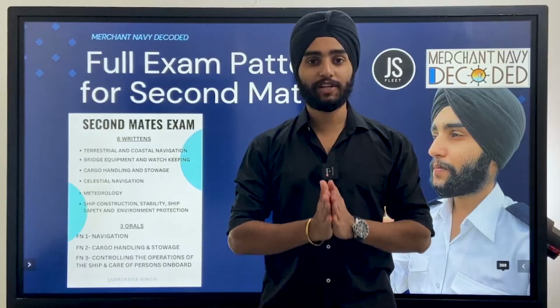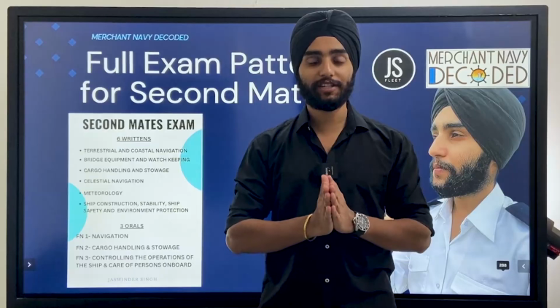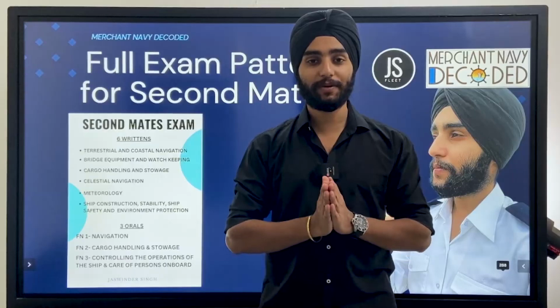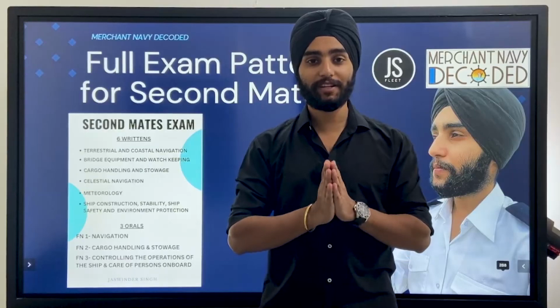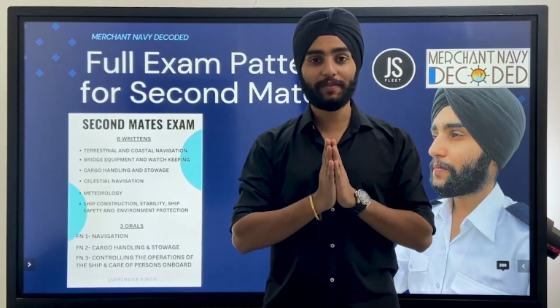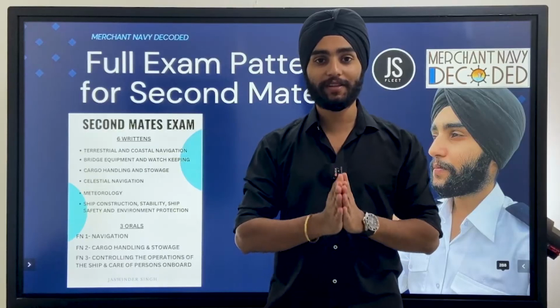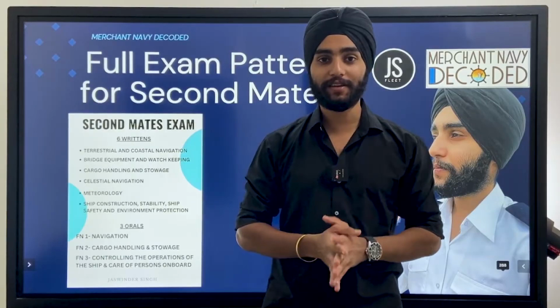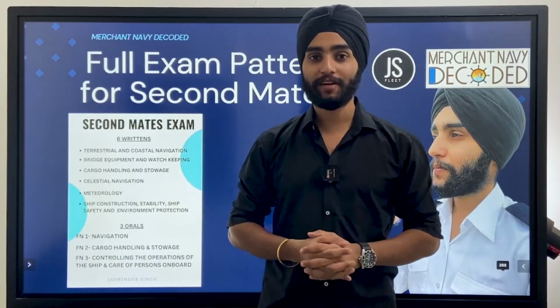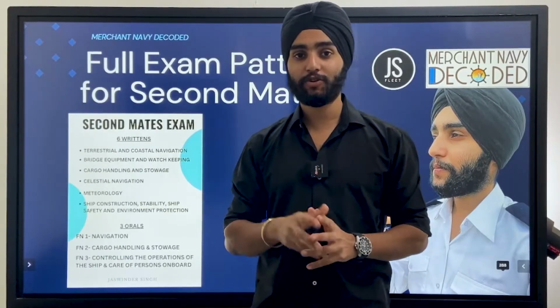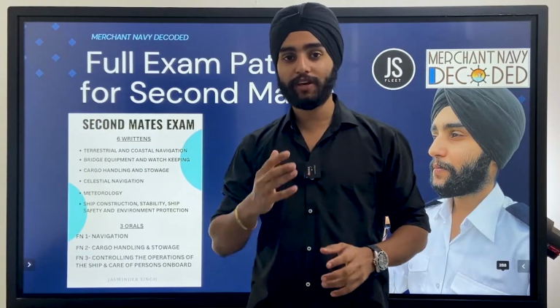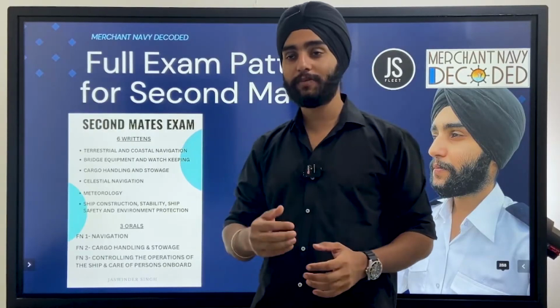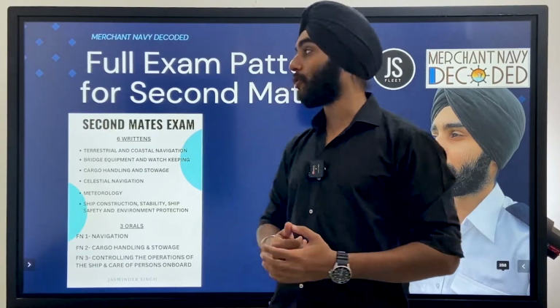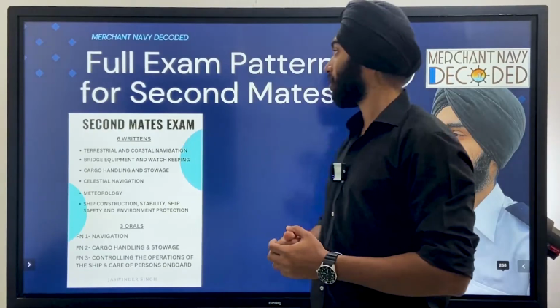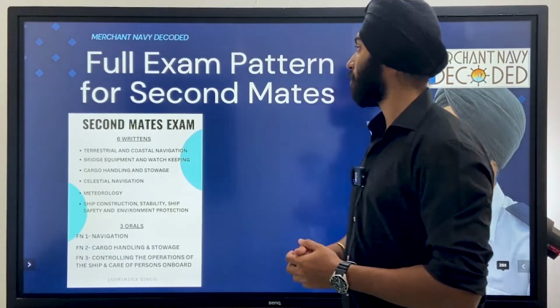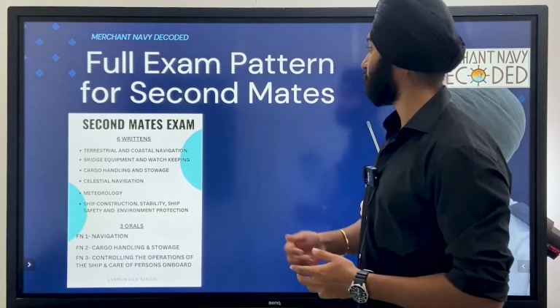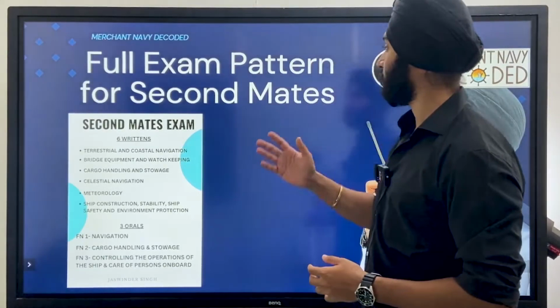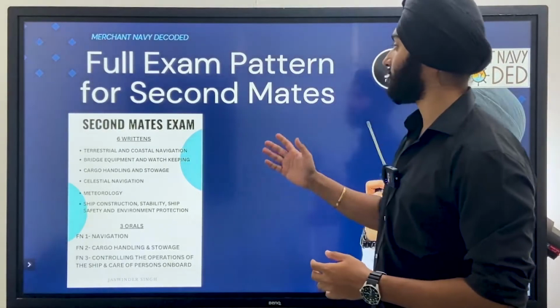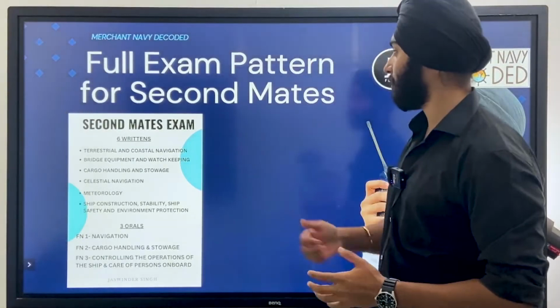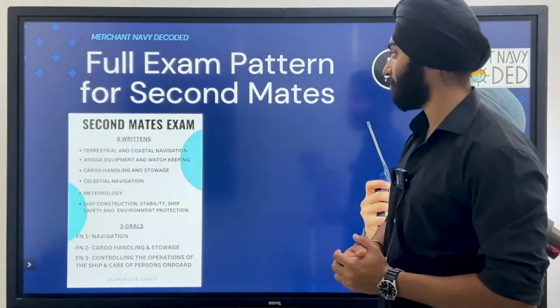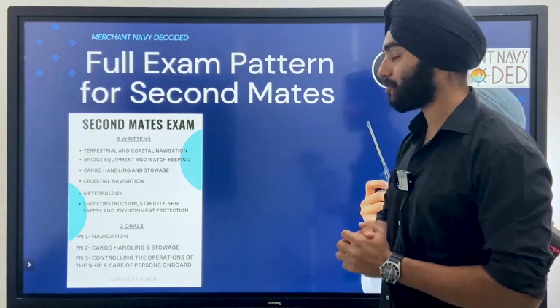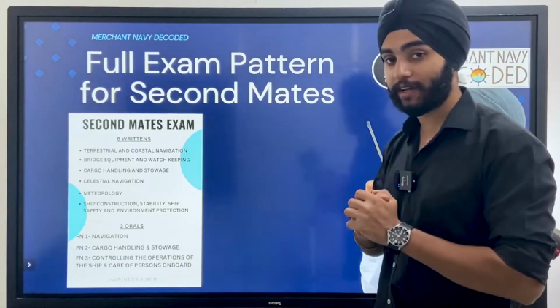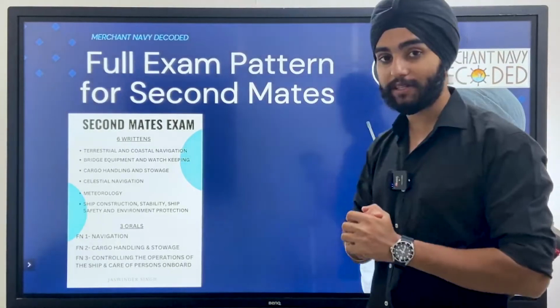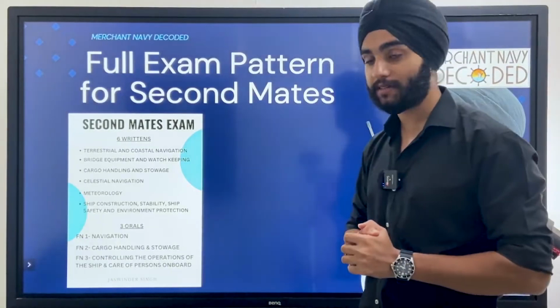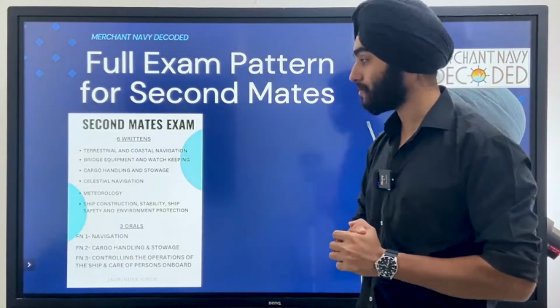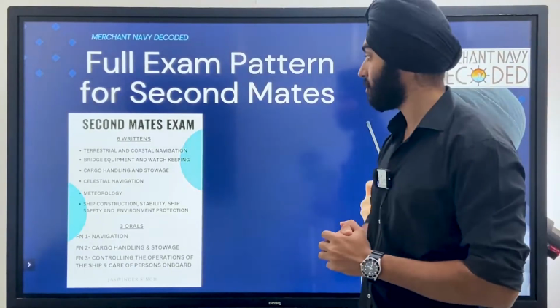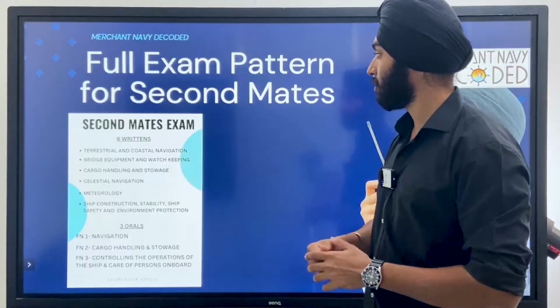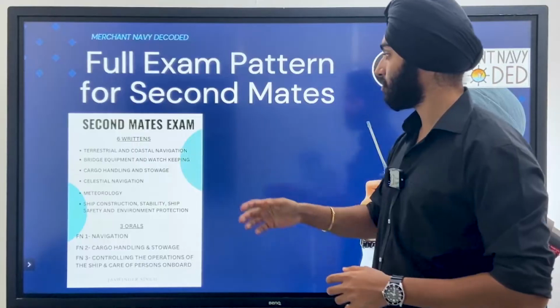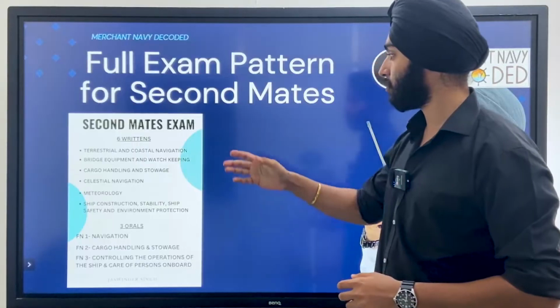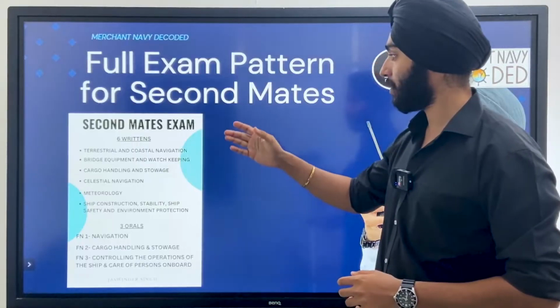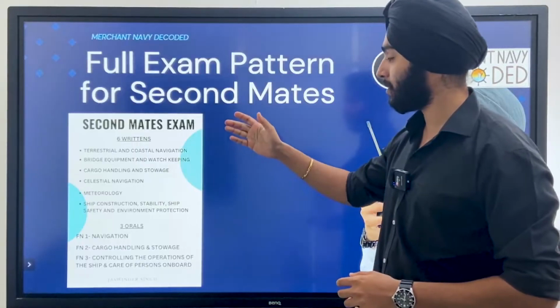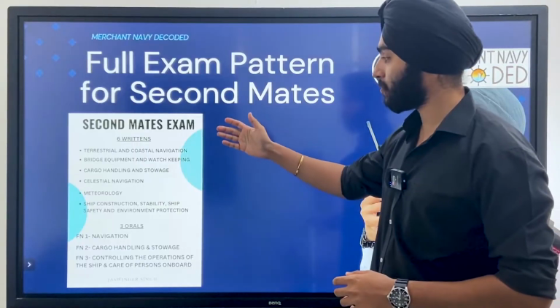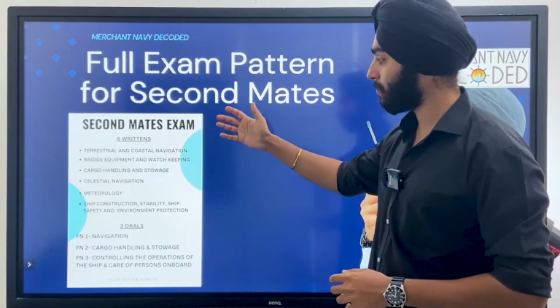Jai Hind, Jai Bharat, Jai Mata Di. So today we'll be talking about the full exam pattern for the Second Mate's exams.